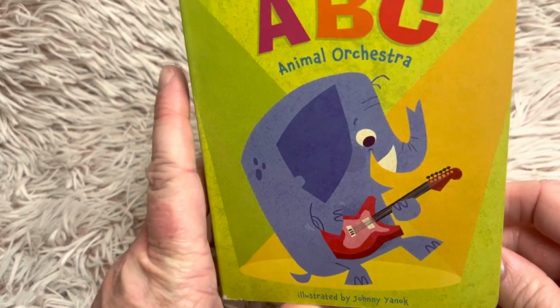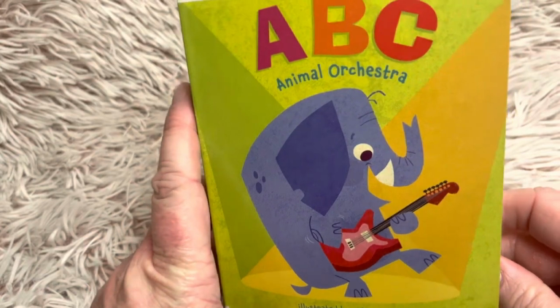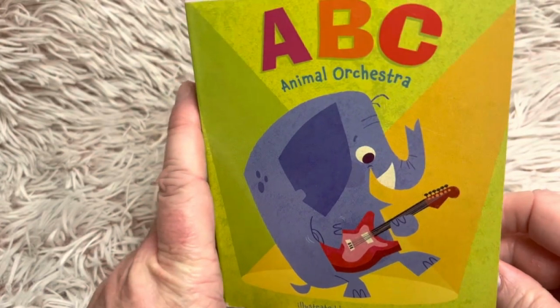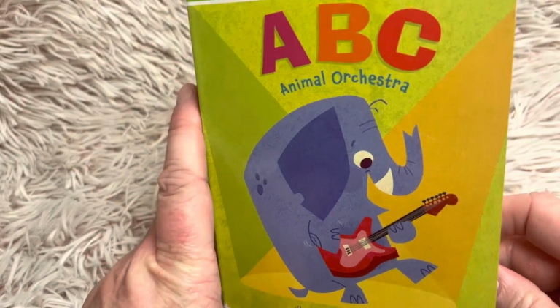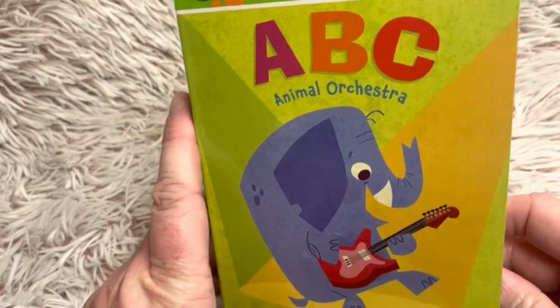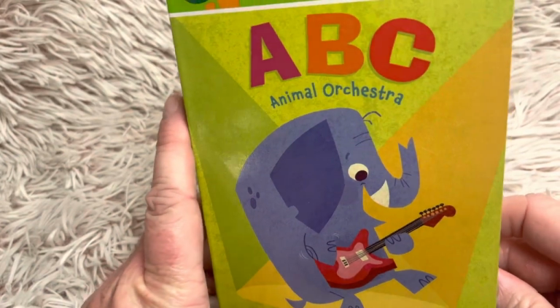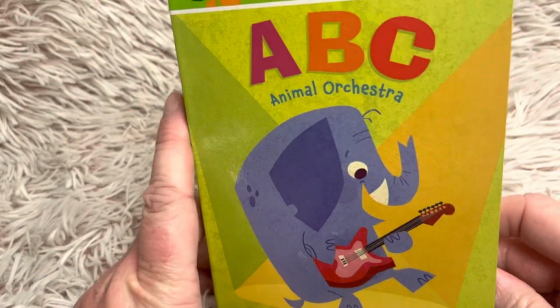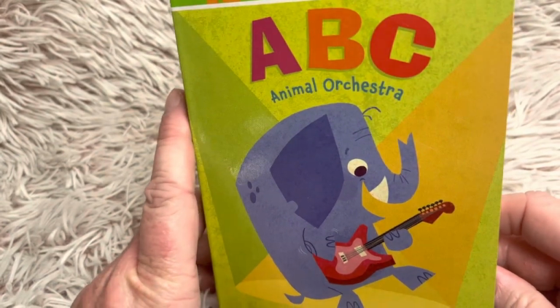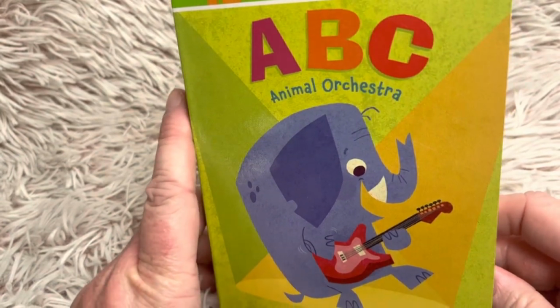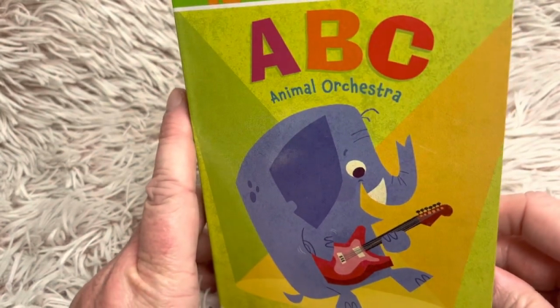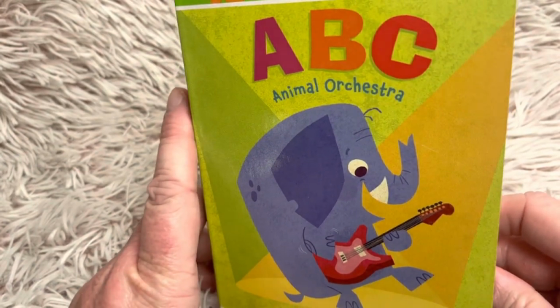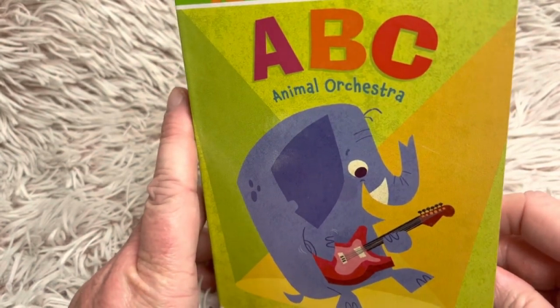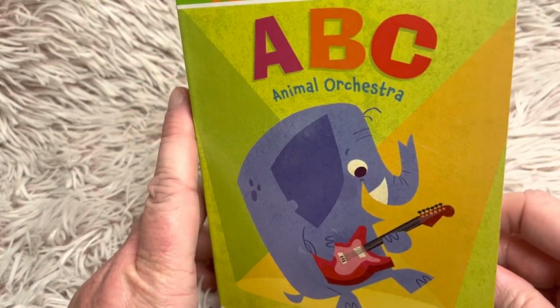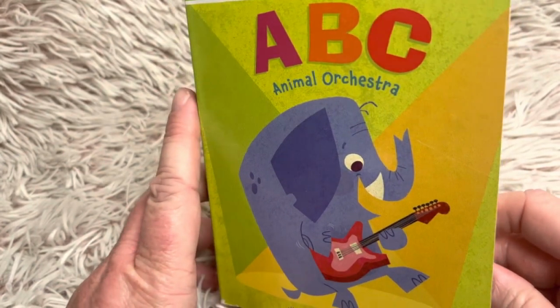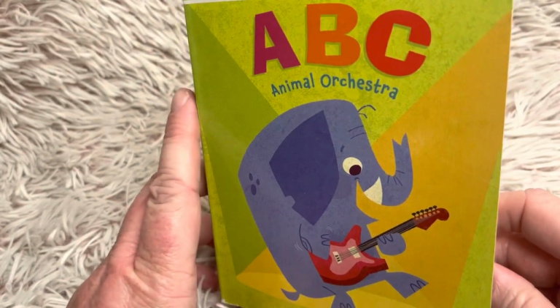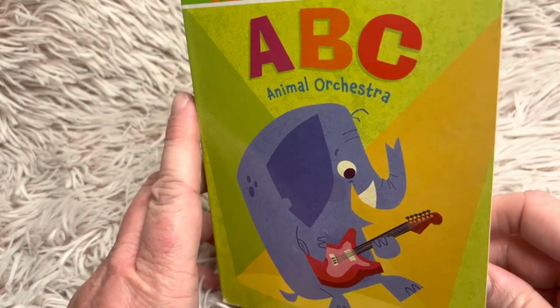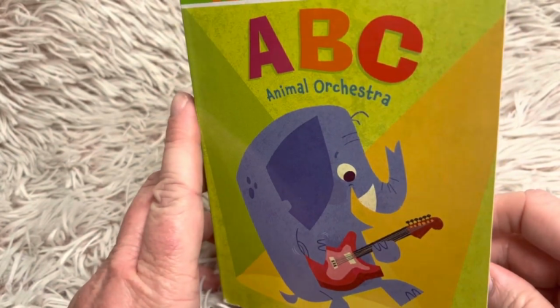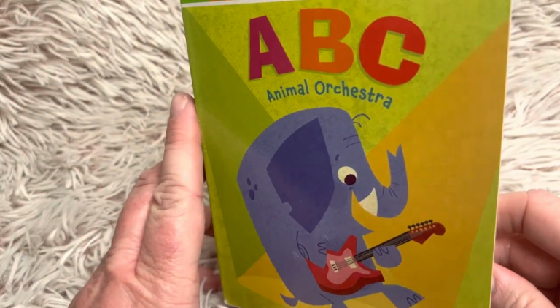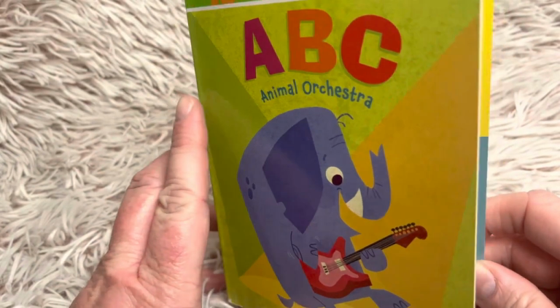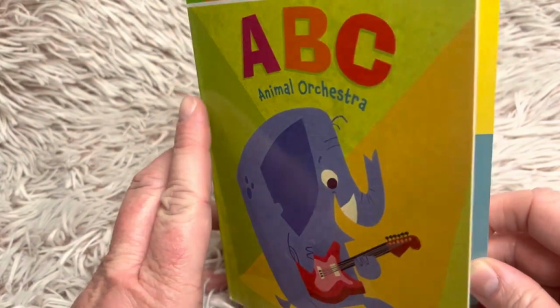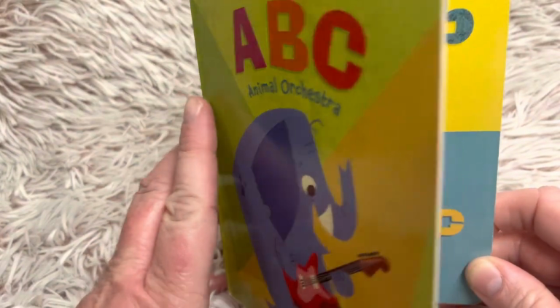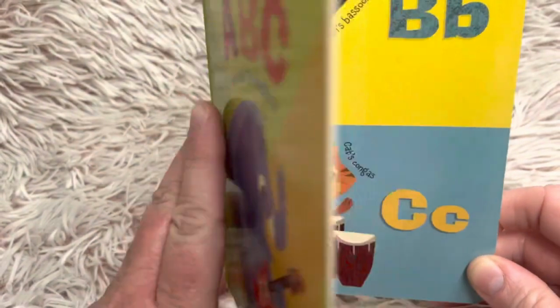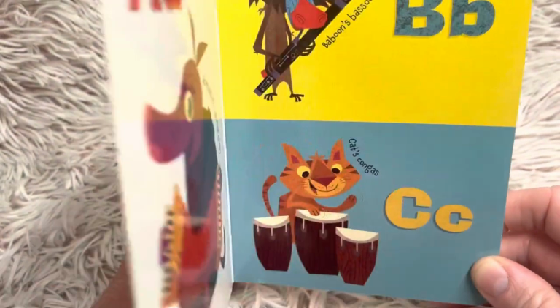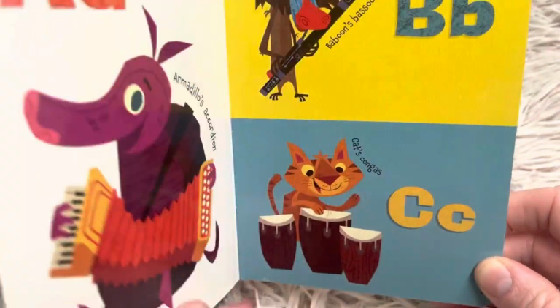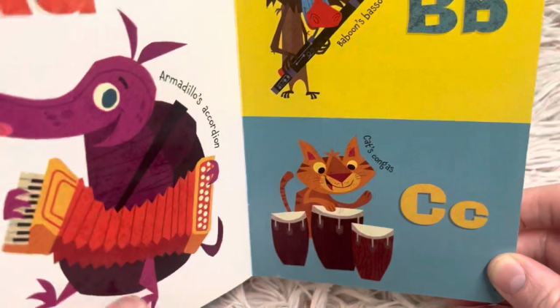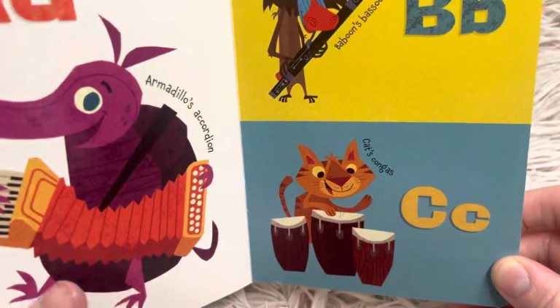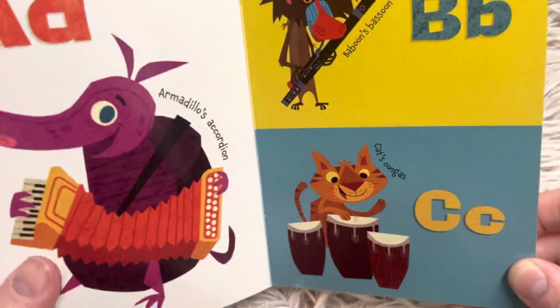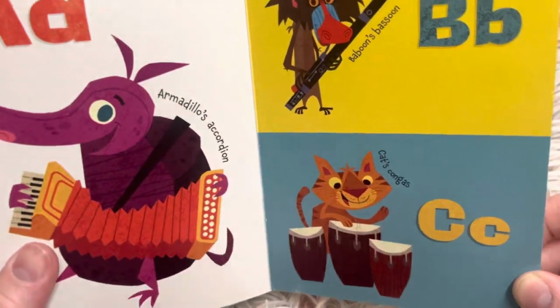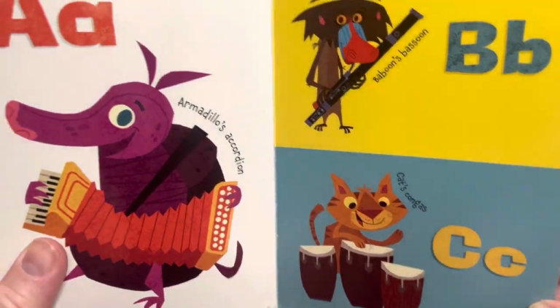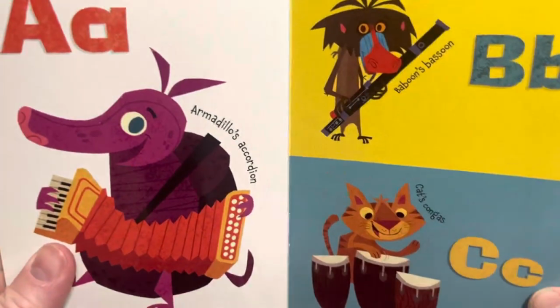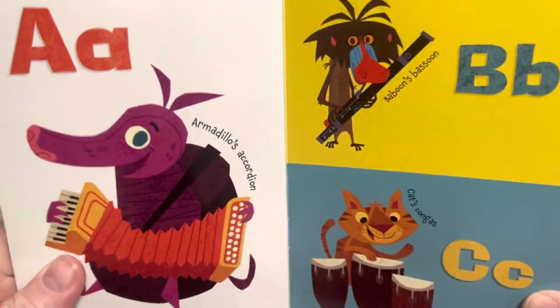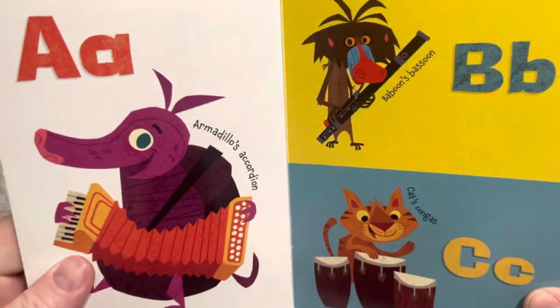Are you working on learning your ABCs? Remember, friends, learn the sounds first and then the letter name.